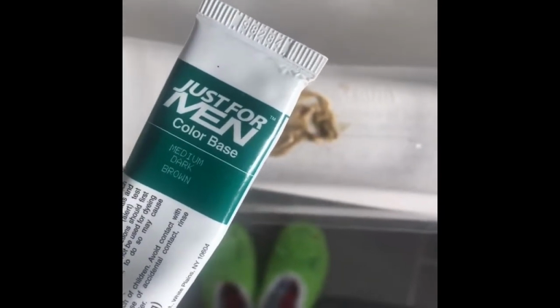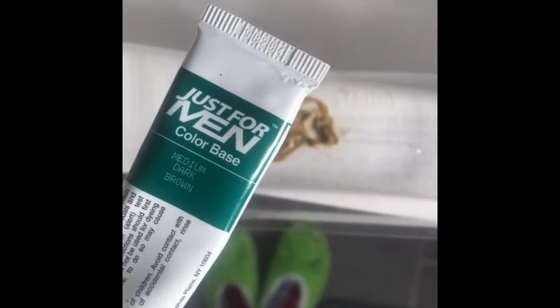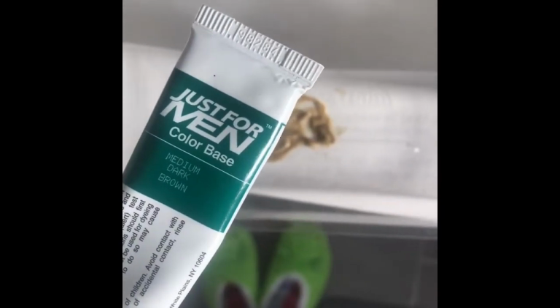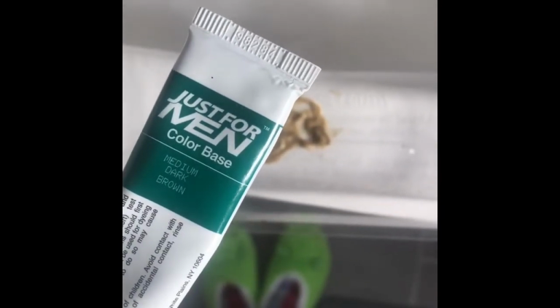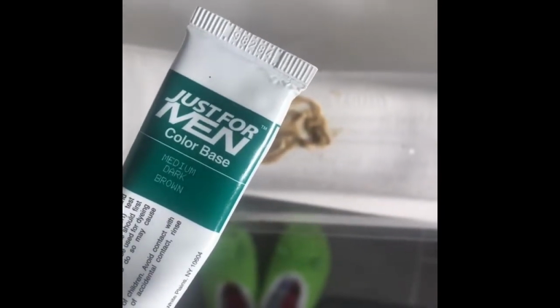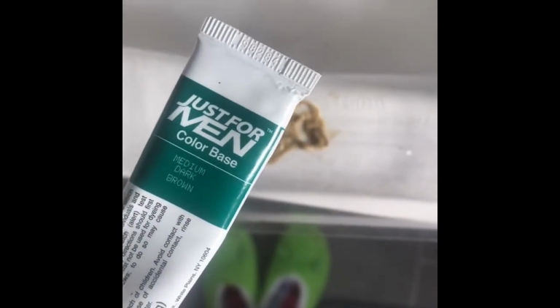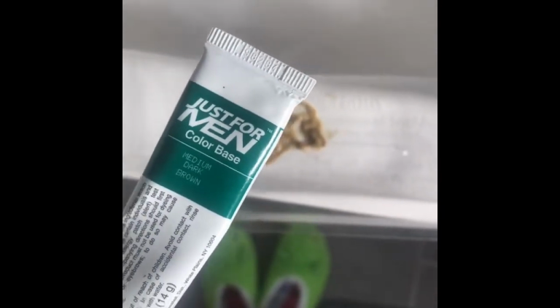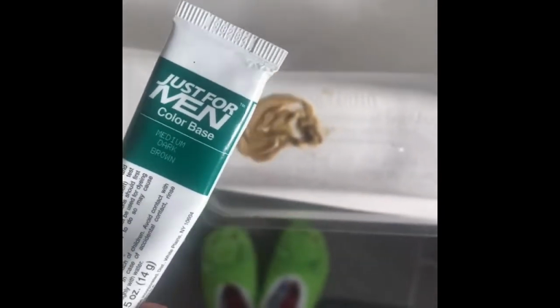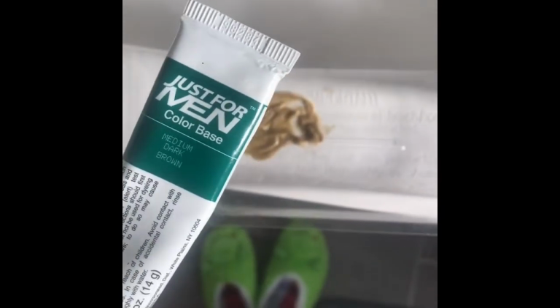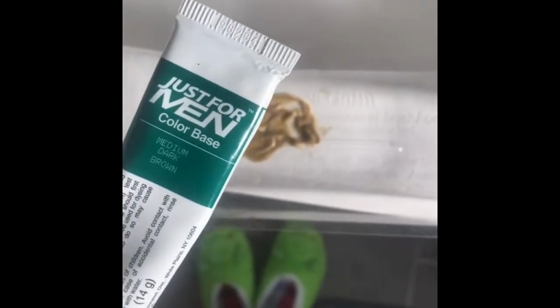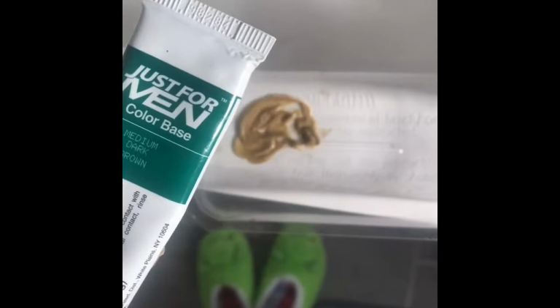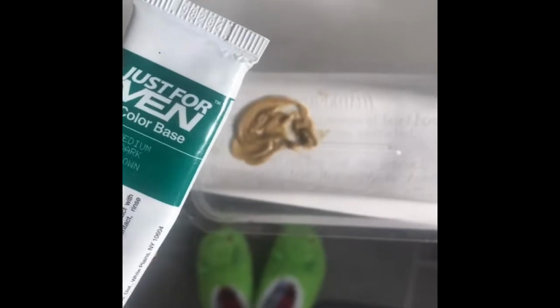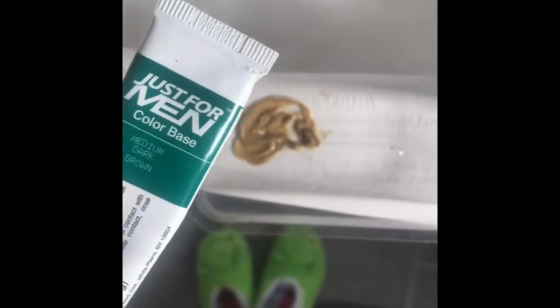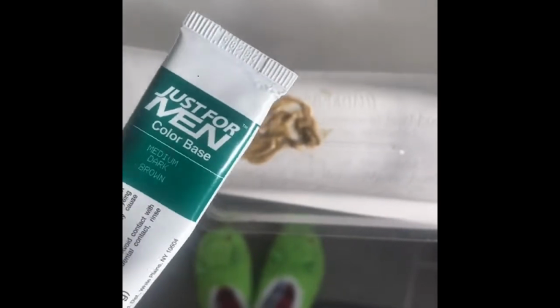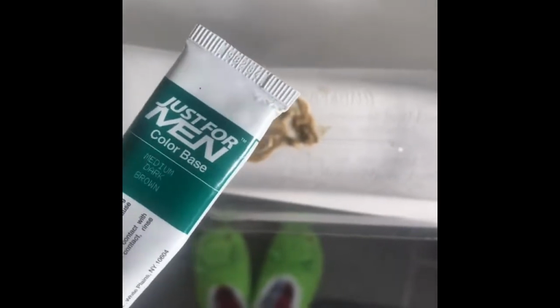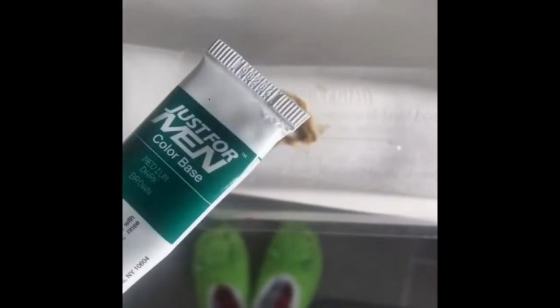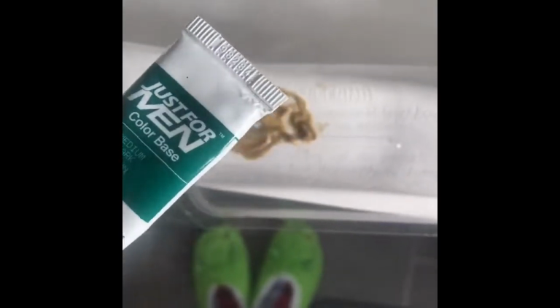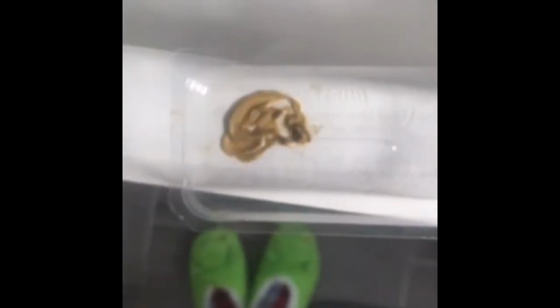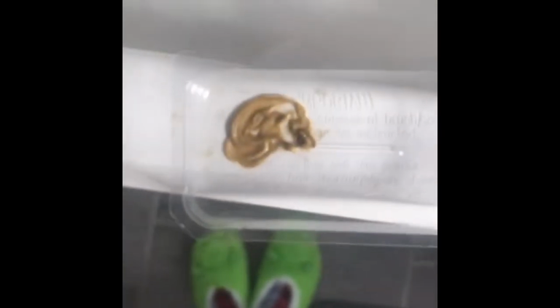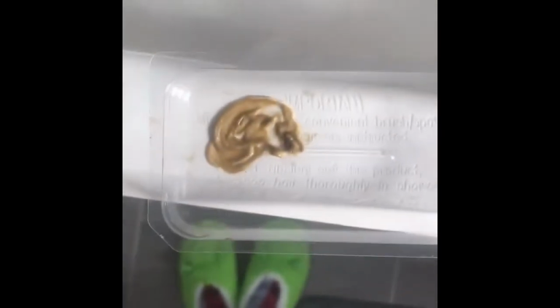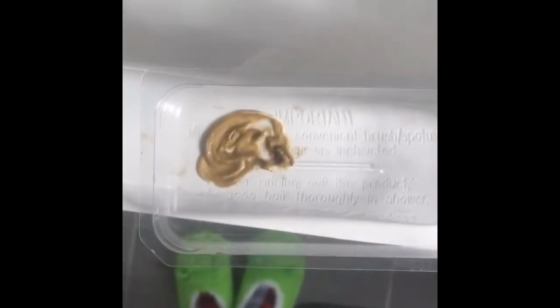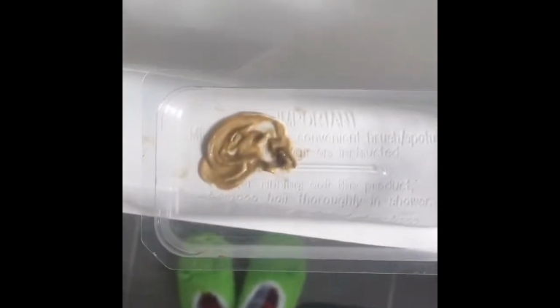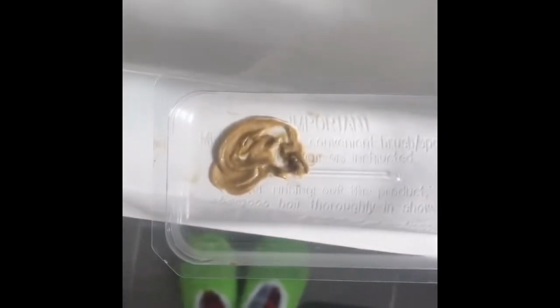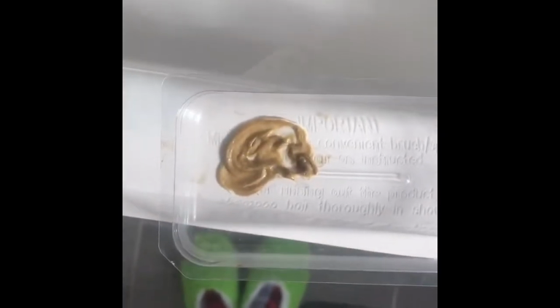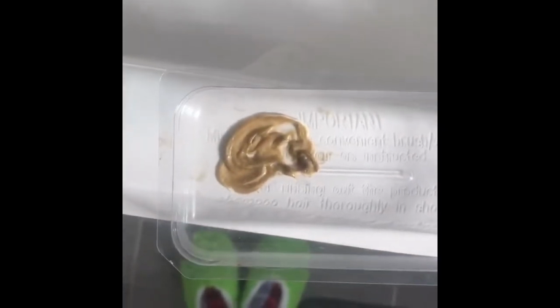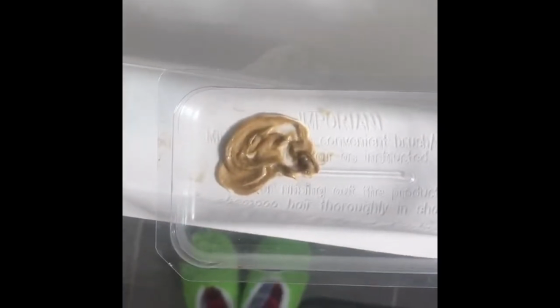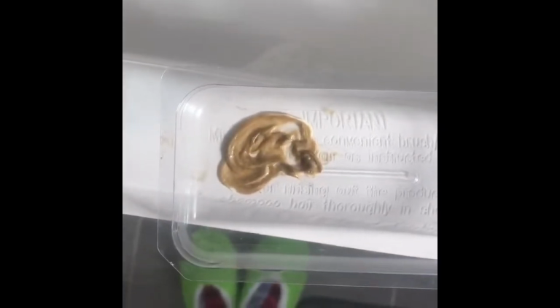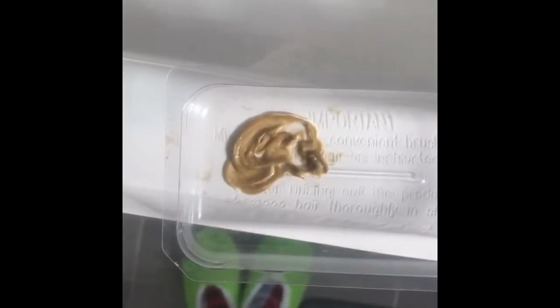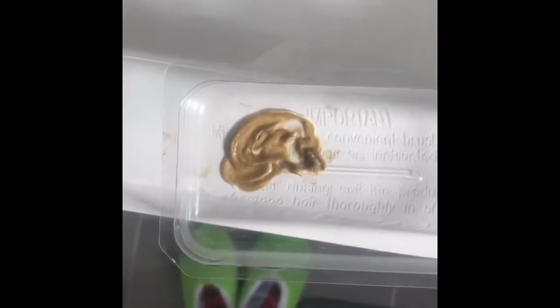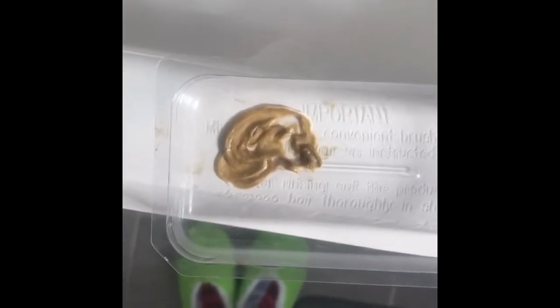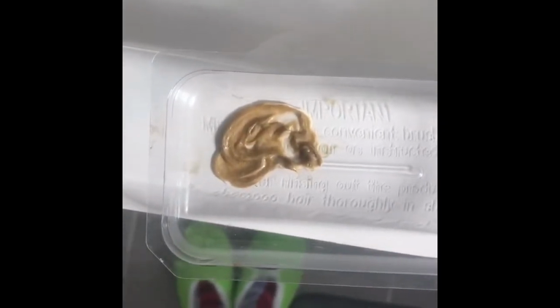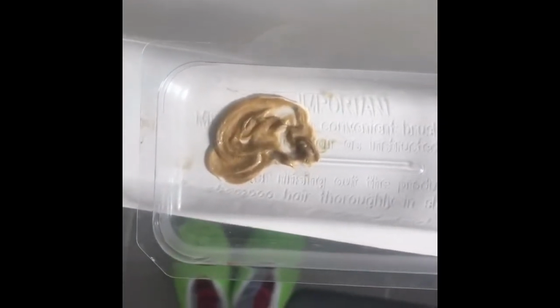It's about a 3 on the hair color scale. Then you've got to let this sit for a minute — I don't know exactly how long.